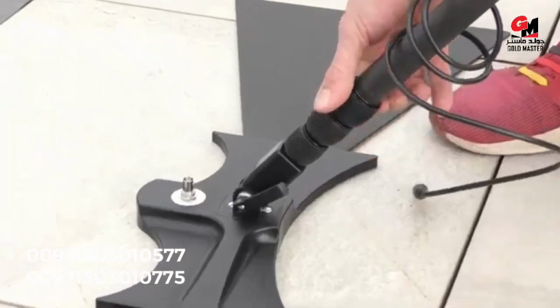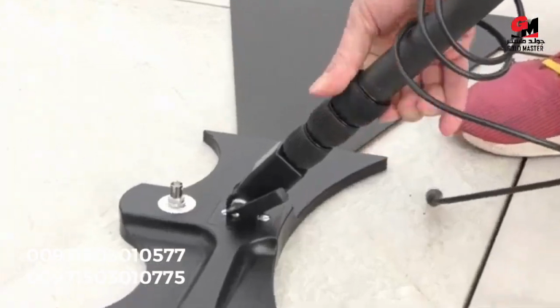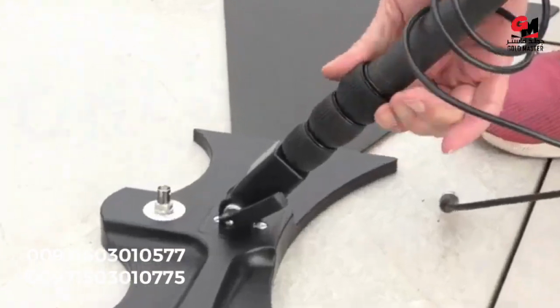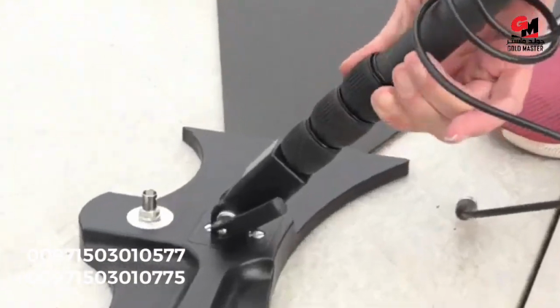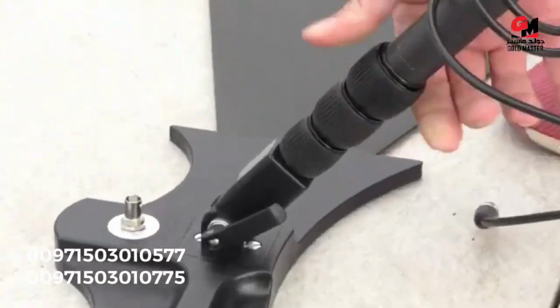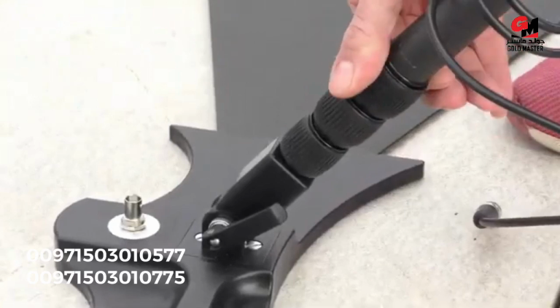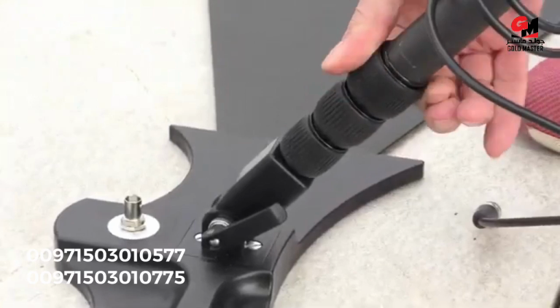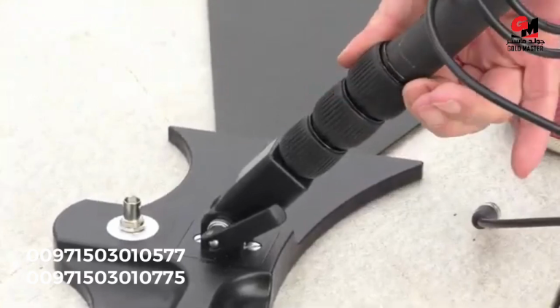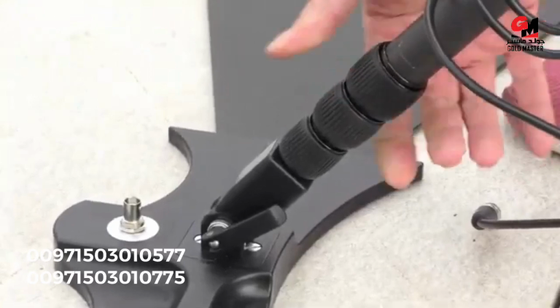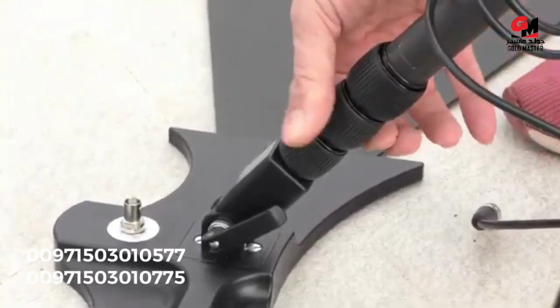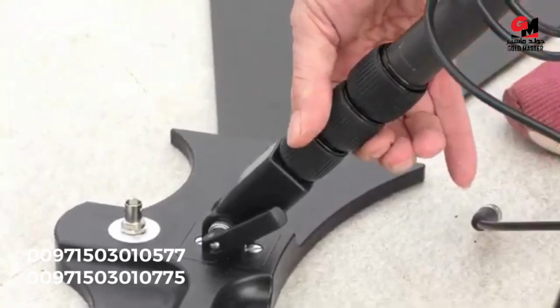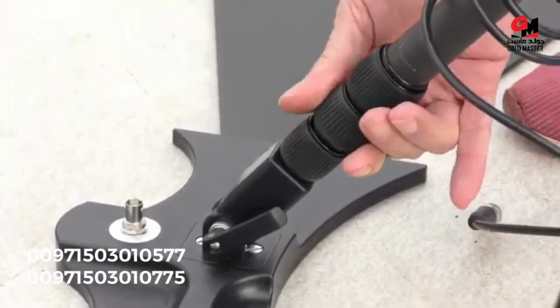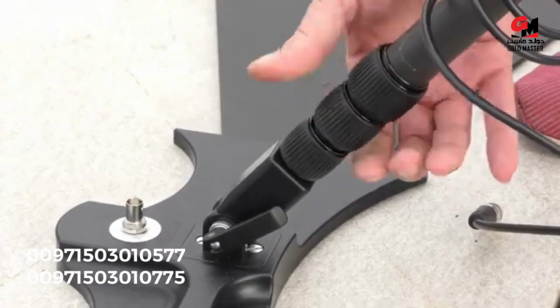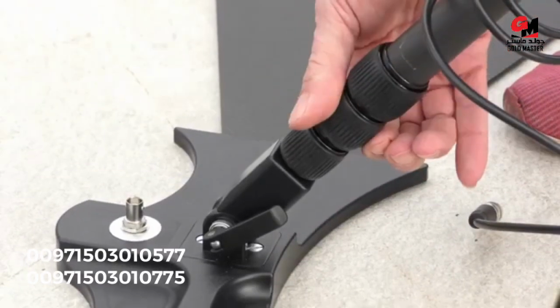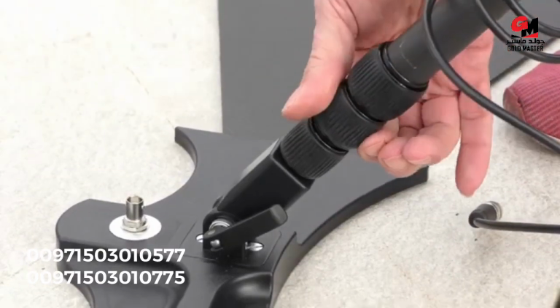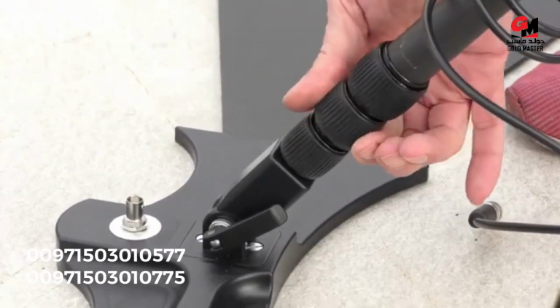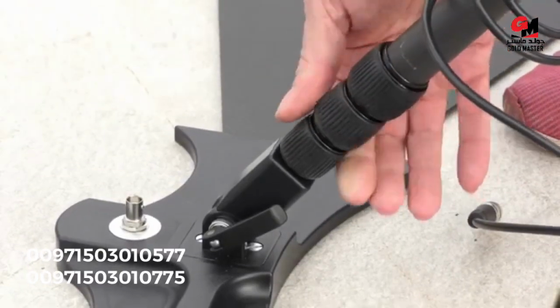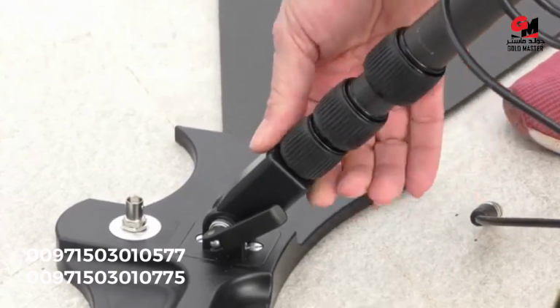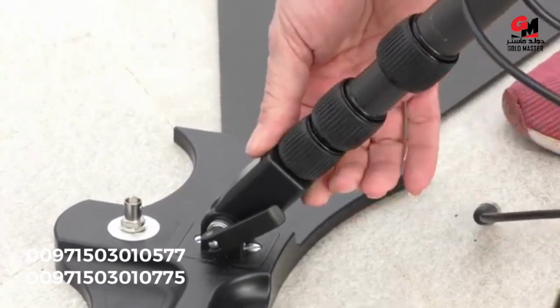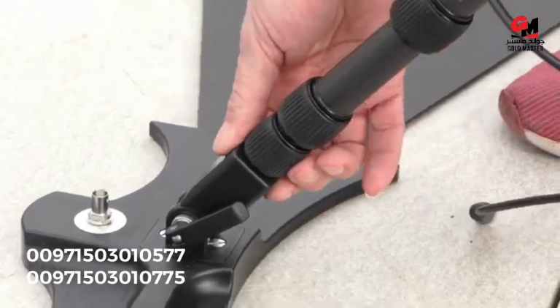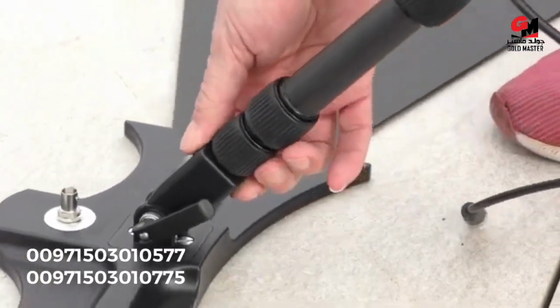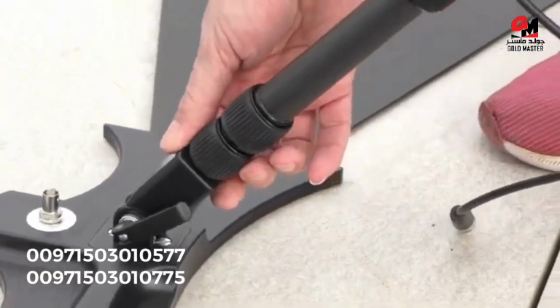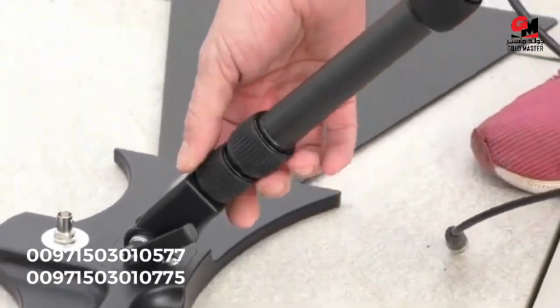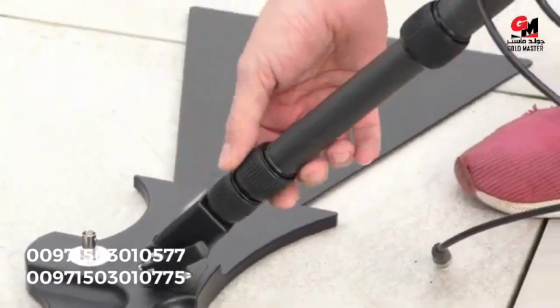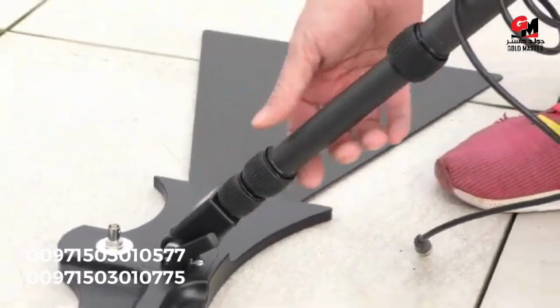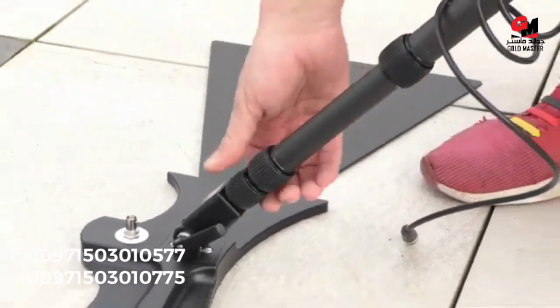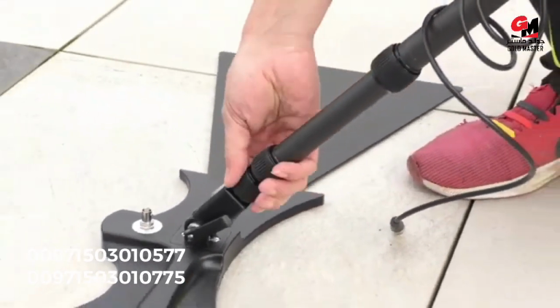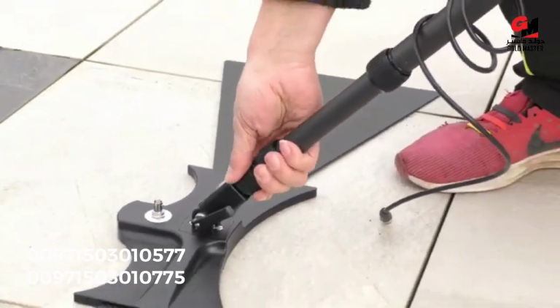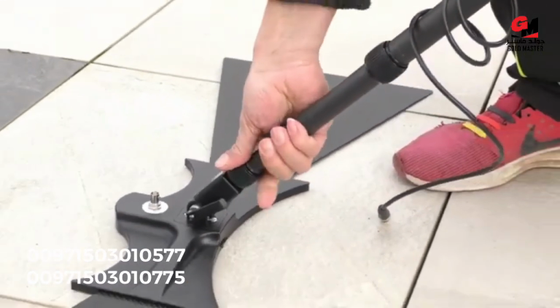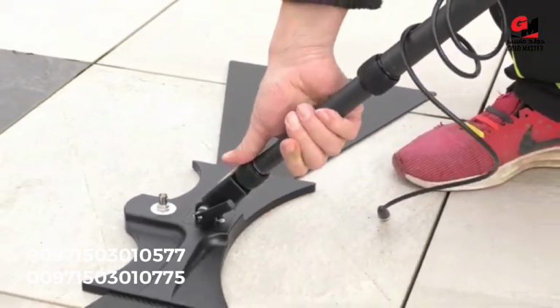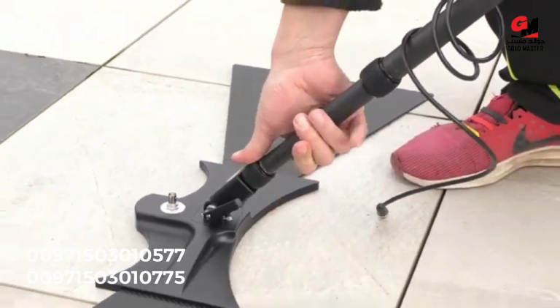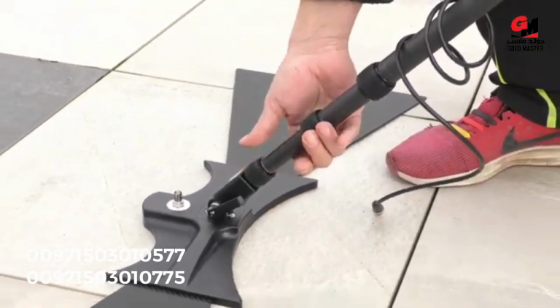Now we replicate the steps on the other side and adjust the length equally.